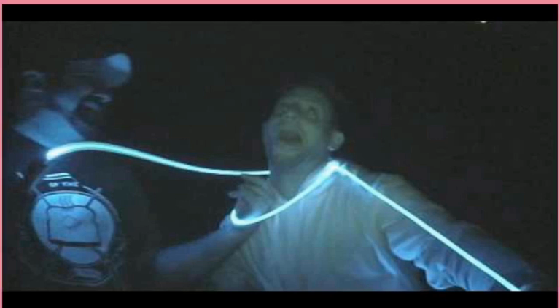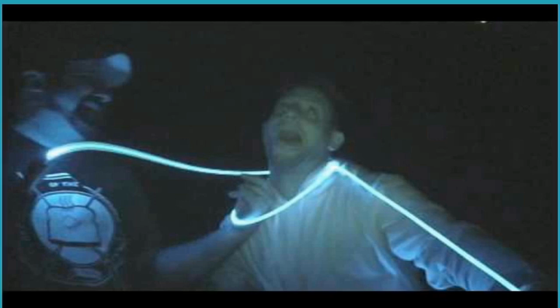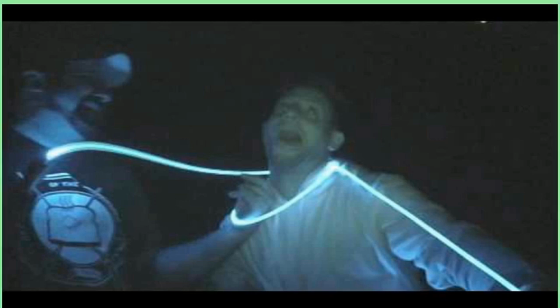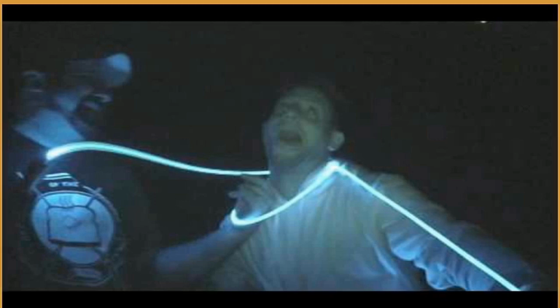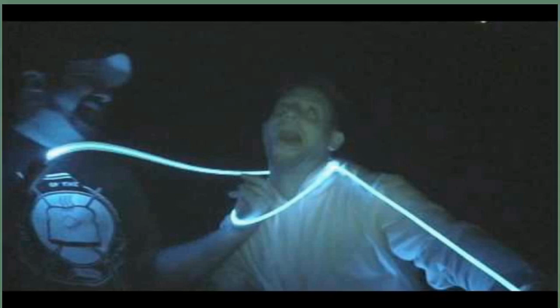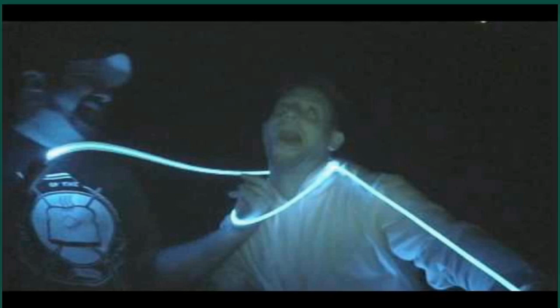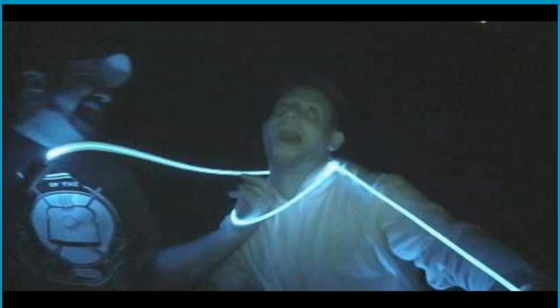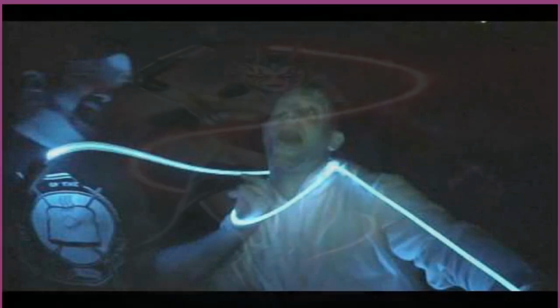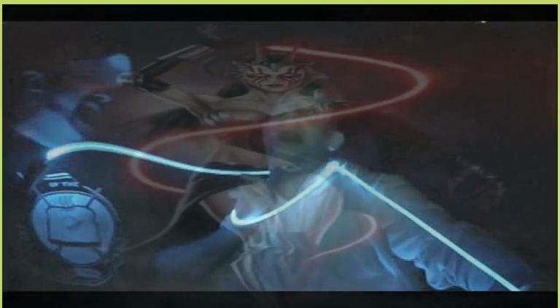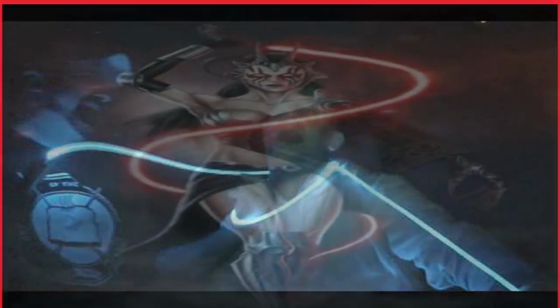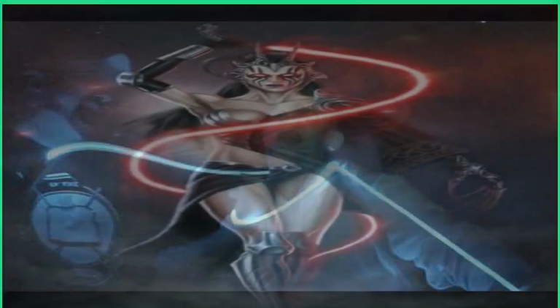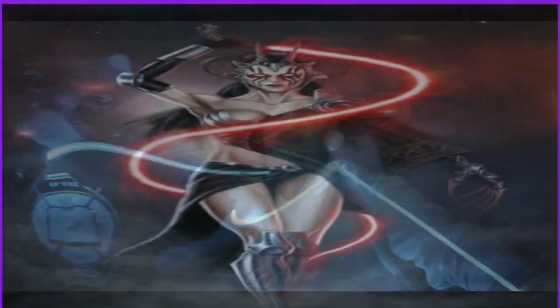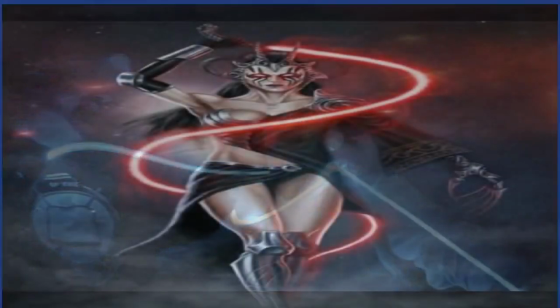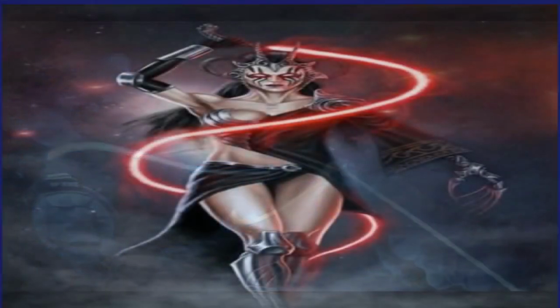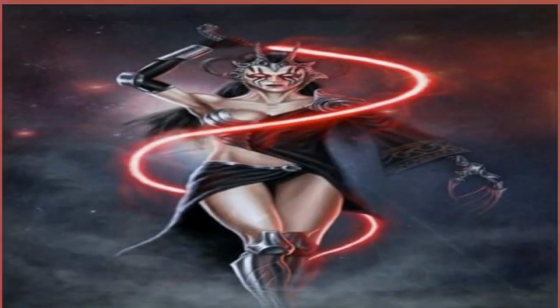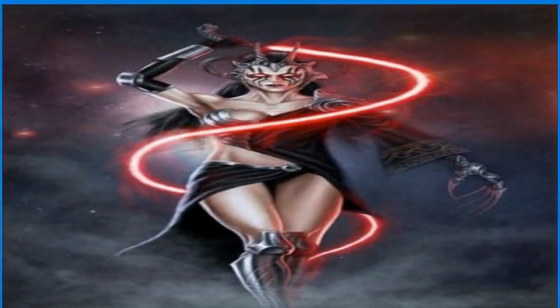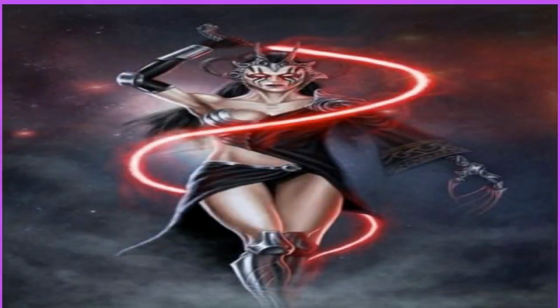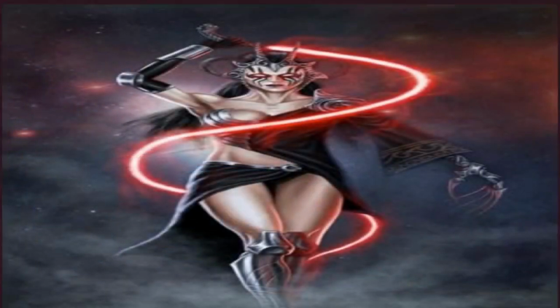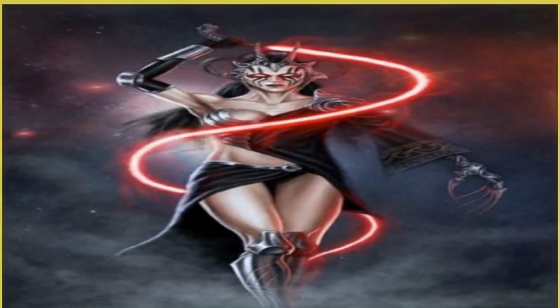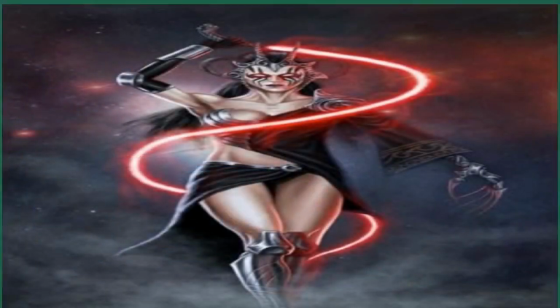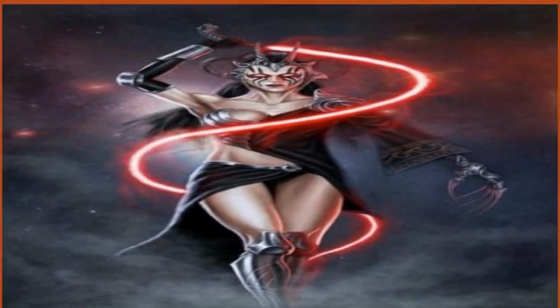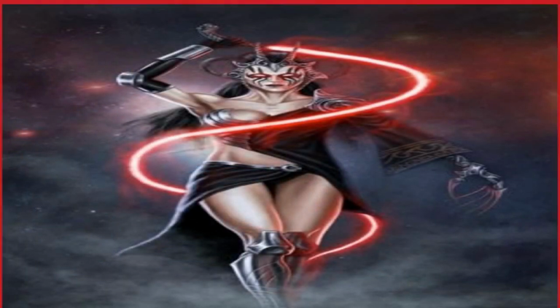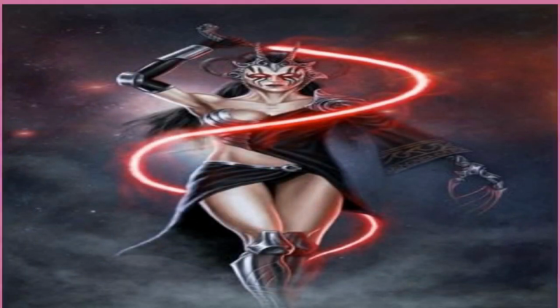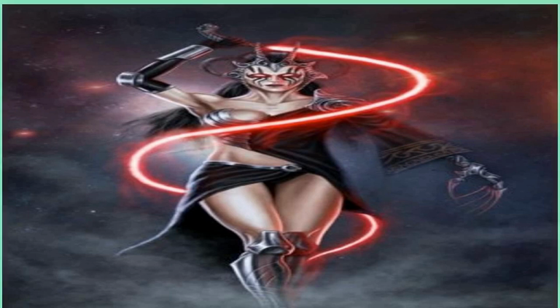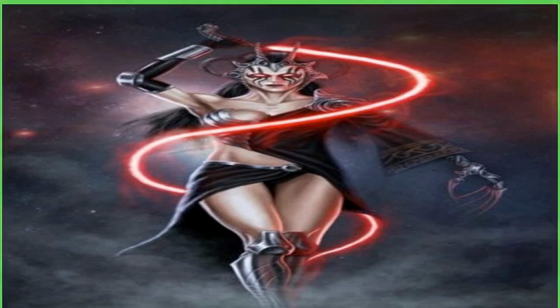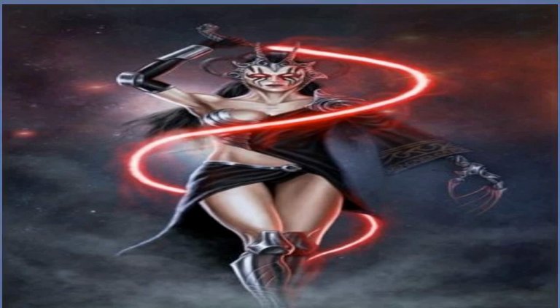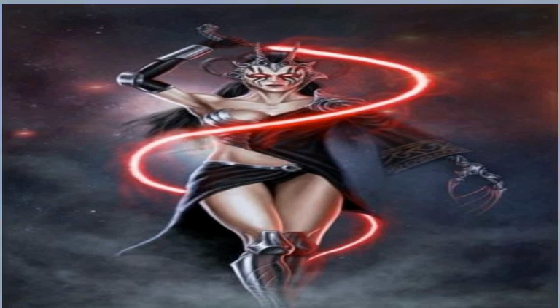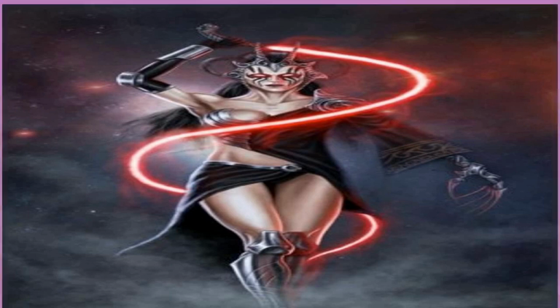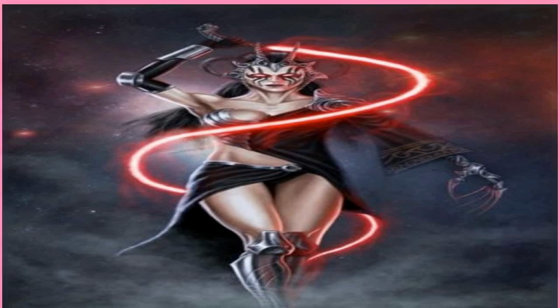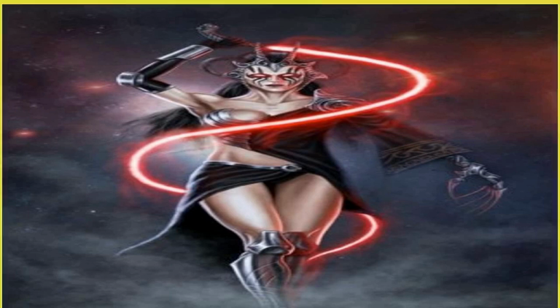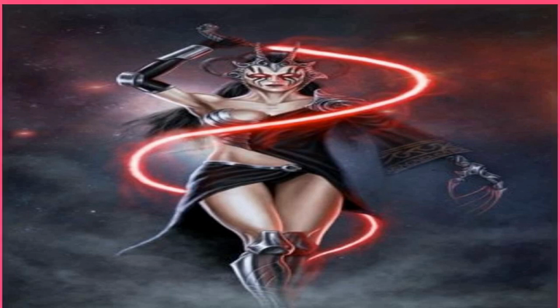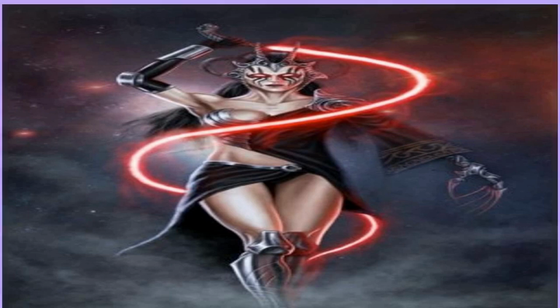The Acolyte star Daphne Keane says that she had a custom lightsaber — a shoto blade — made for Star Wars' upcoming series because of her height.